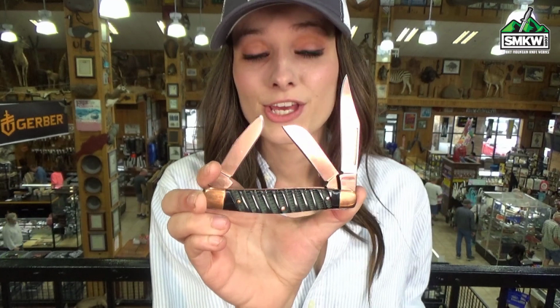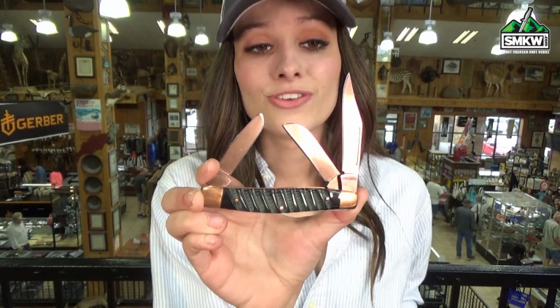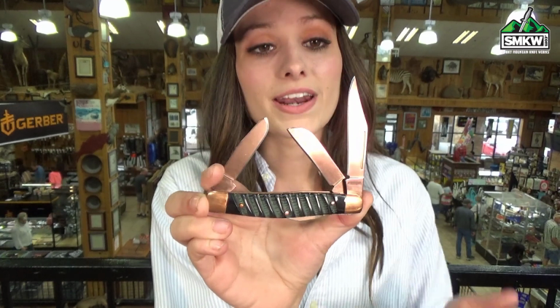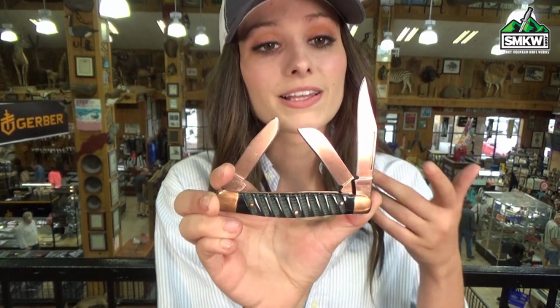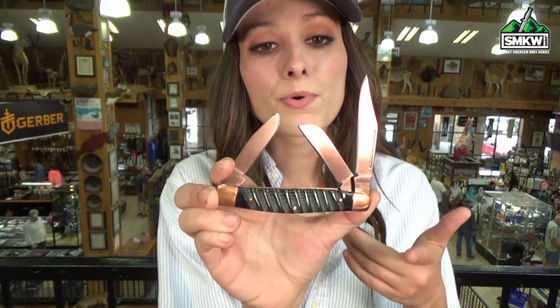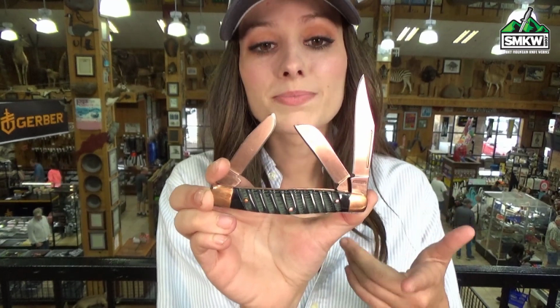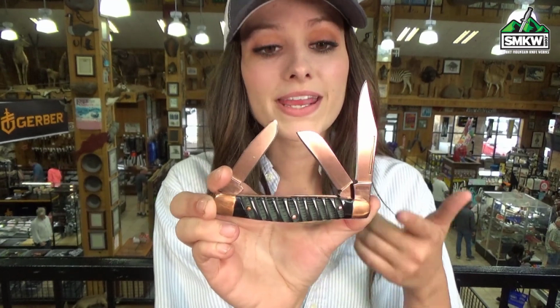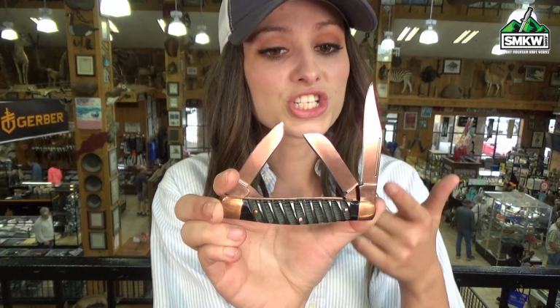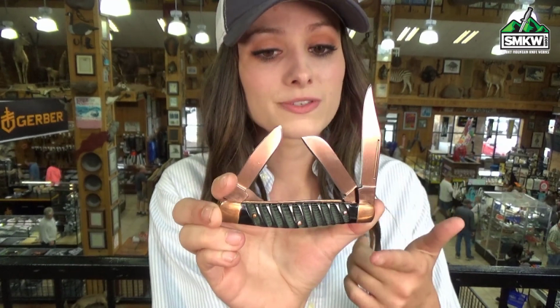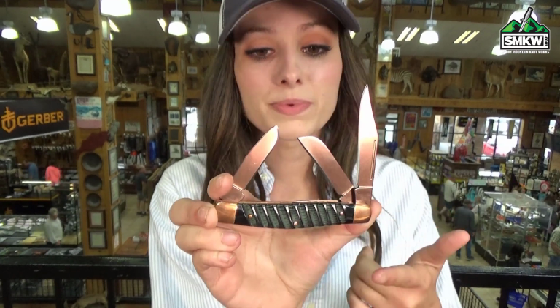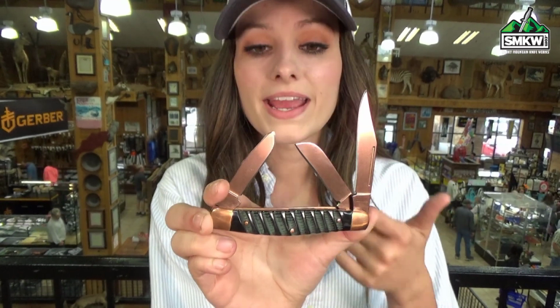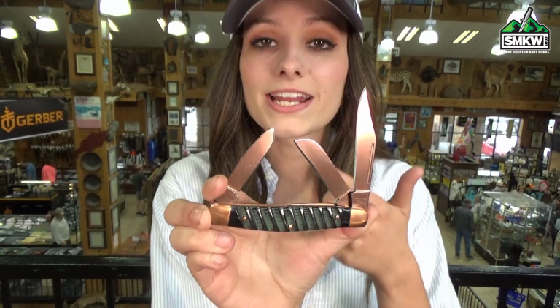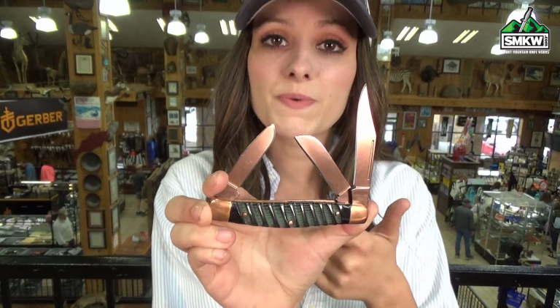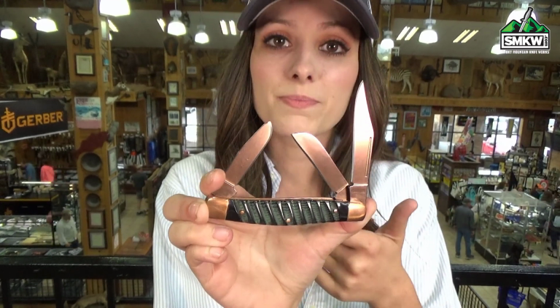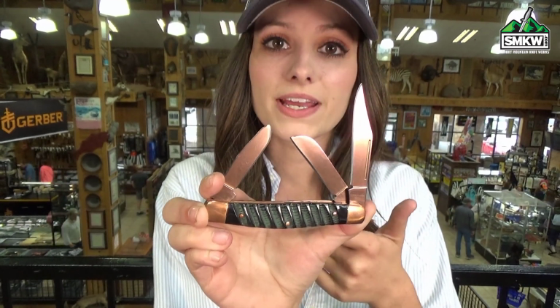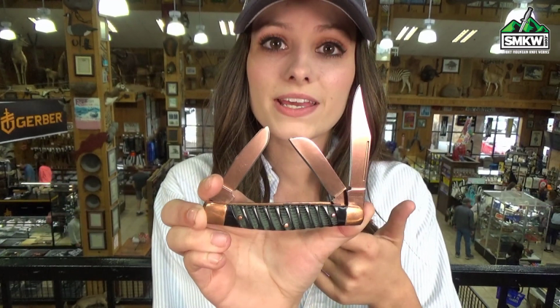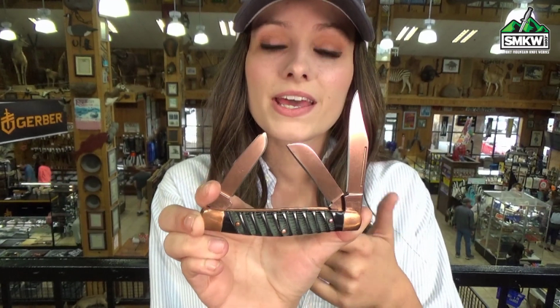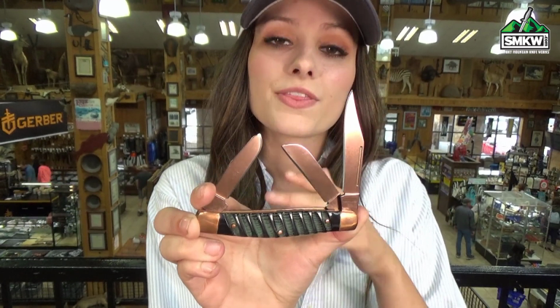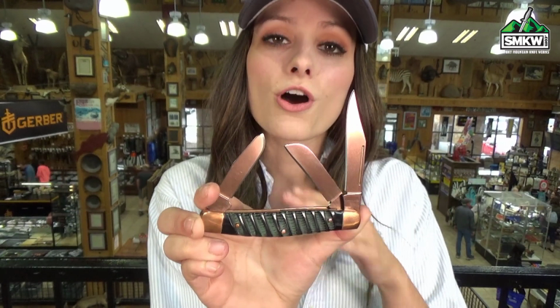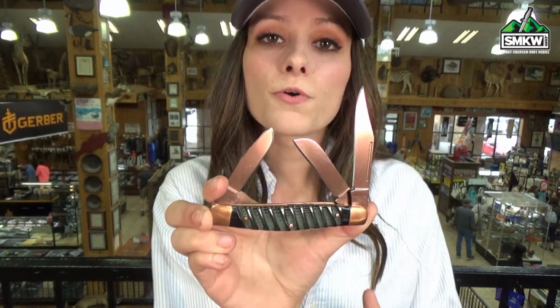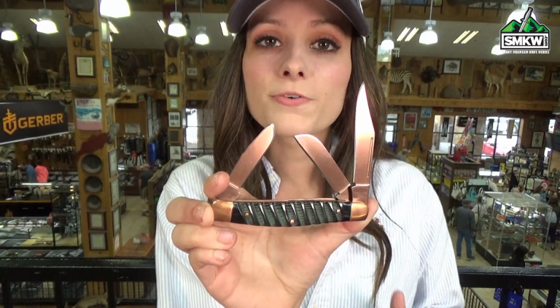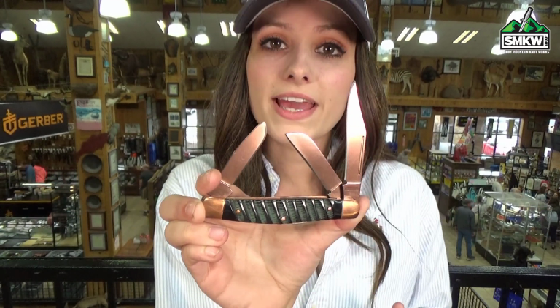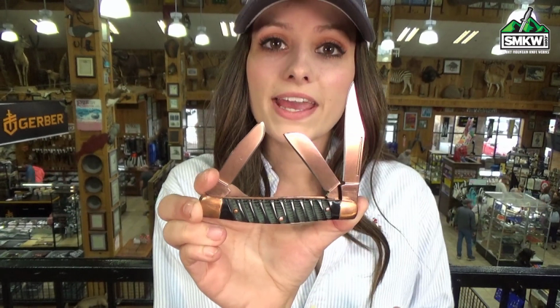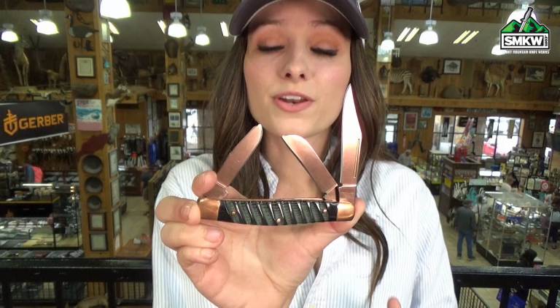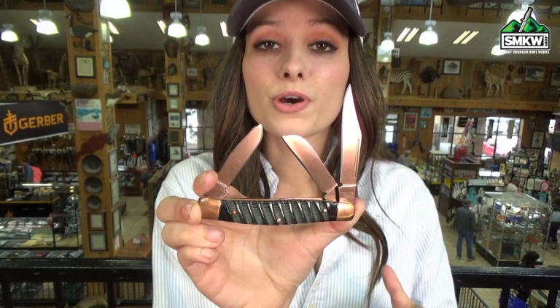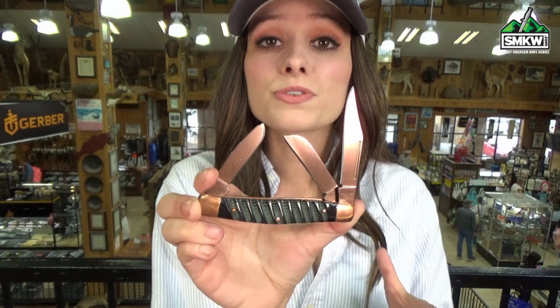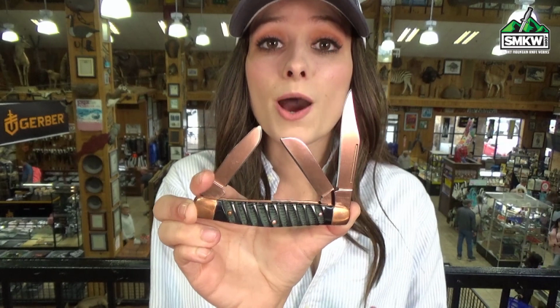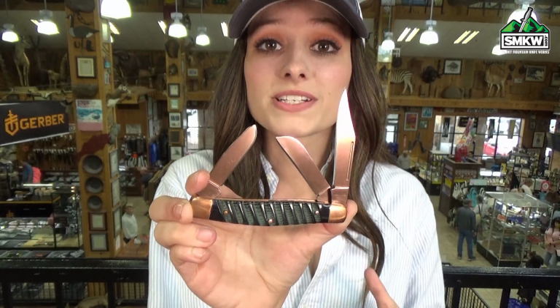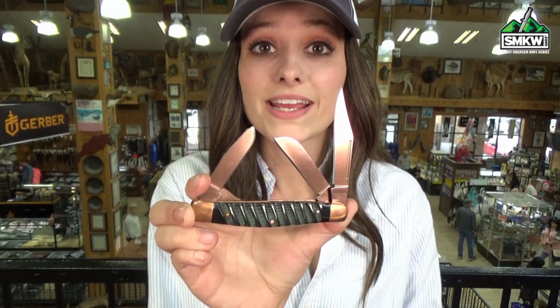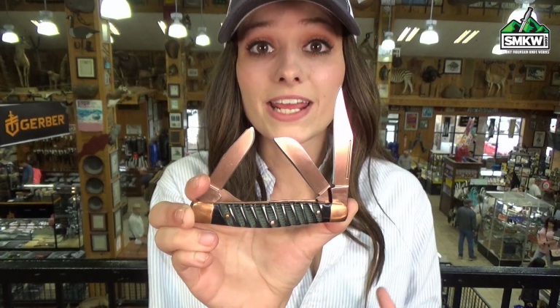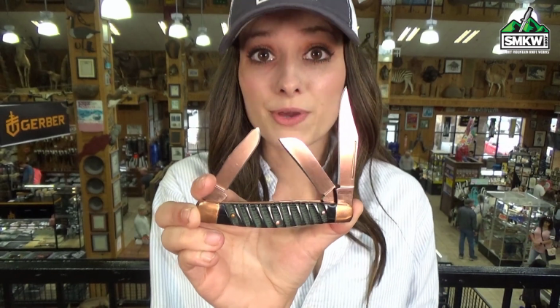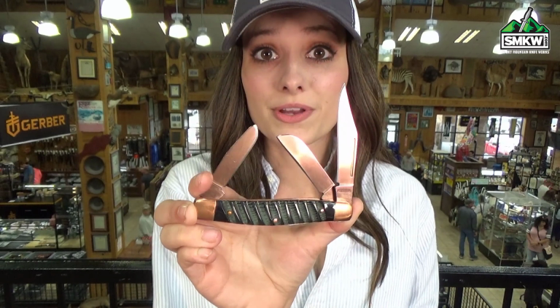You've got a clip point blade, a sheepsfoot slip blade, and a spey blade. They're all 440A and rose copper titanium coated.